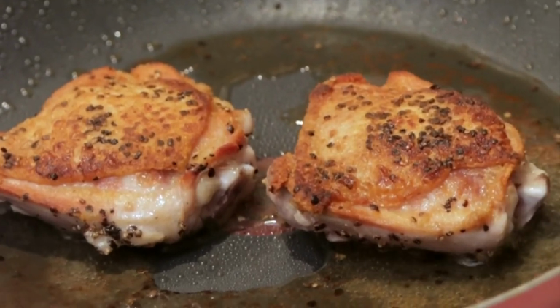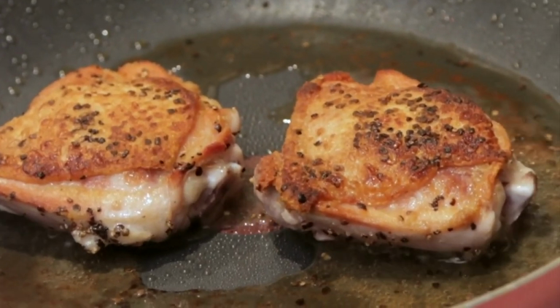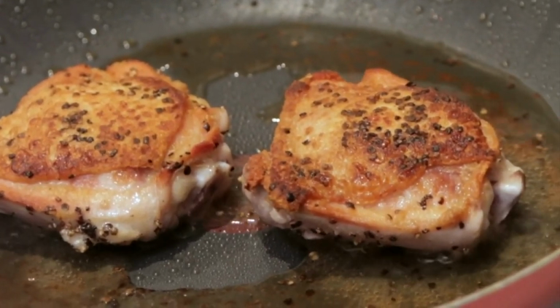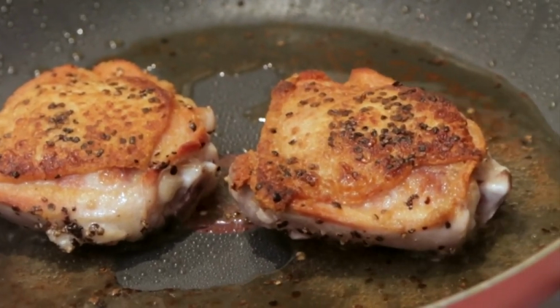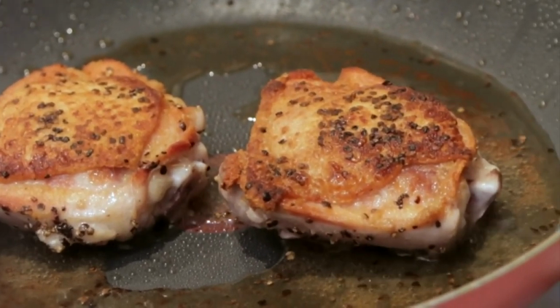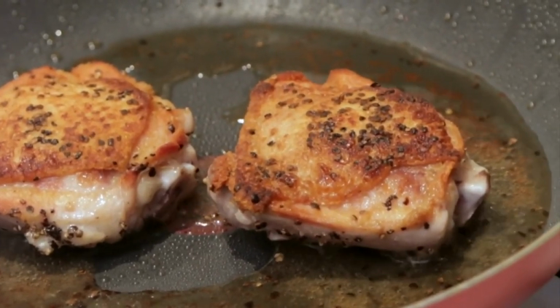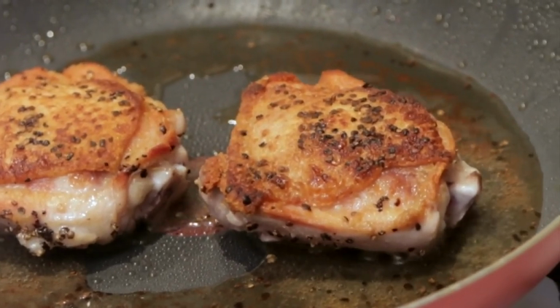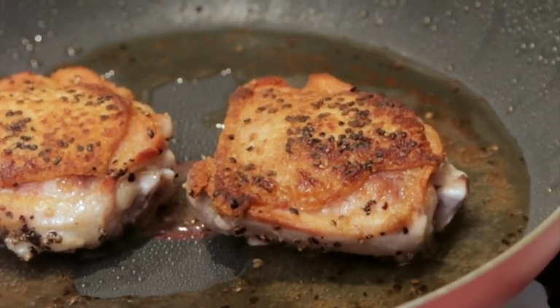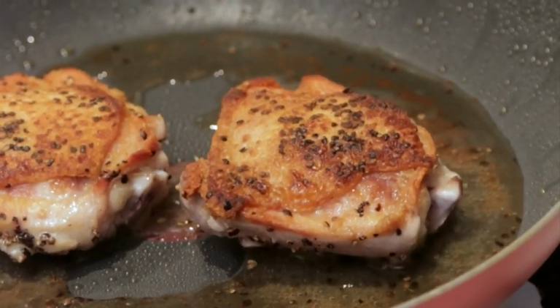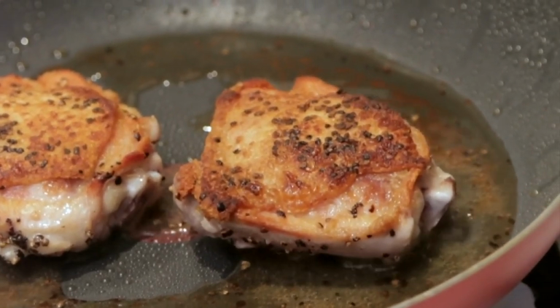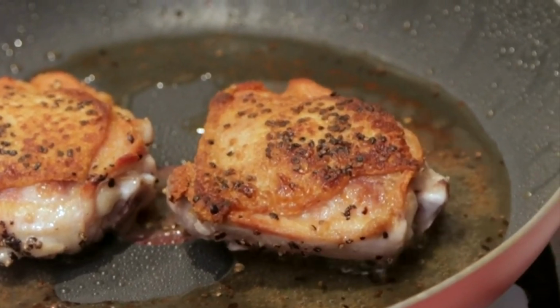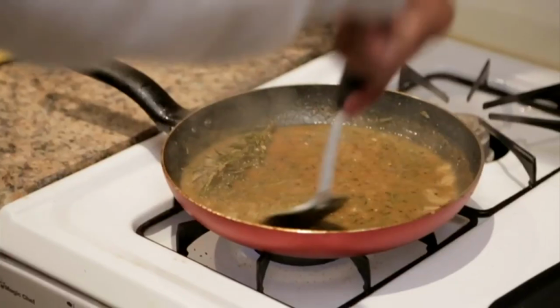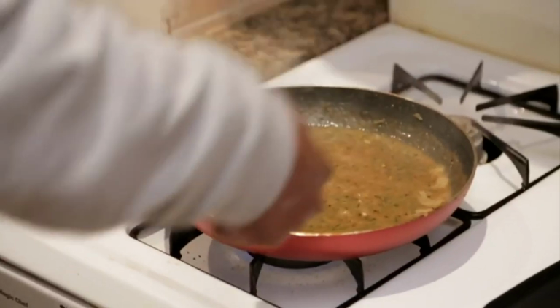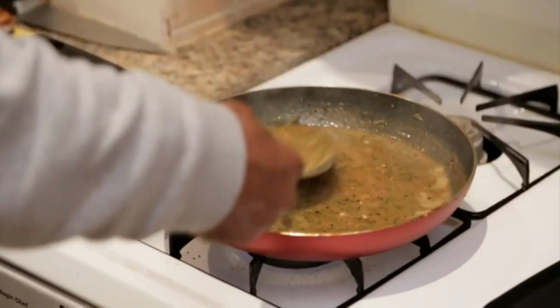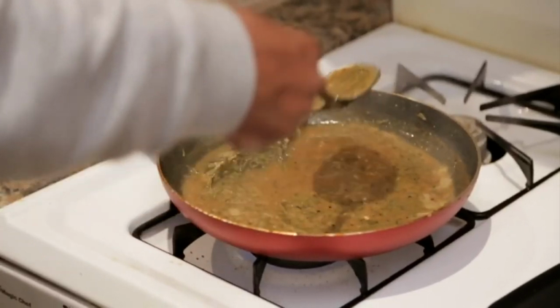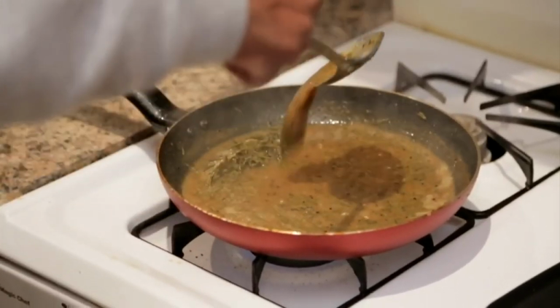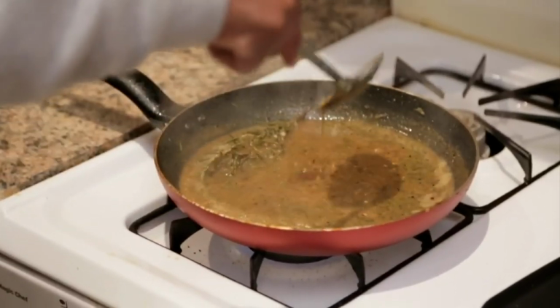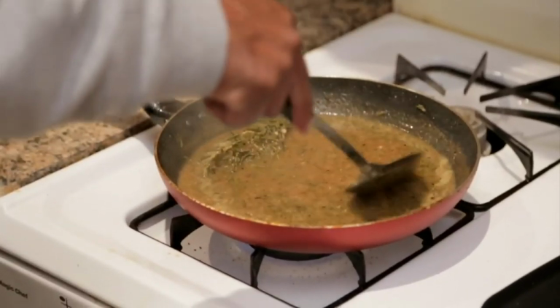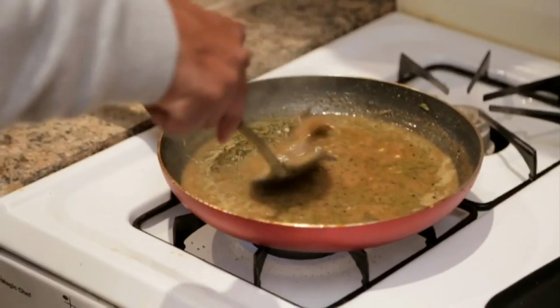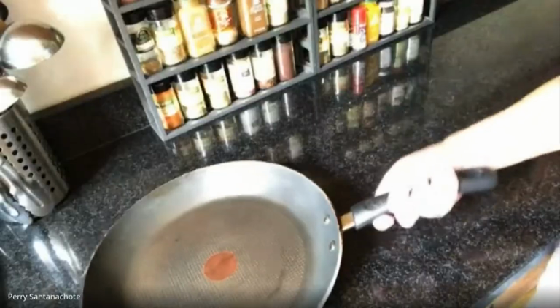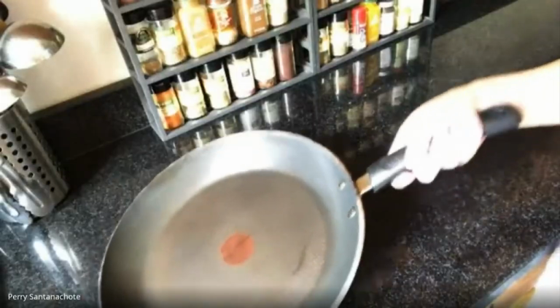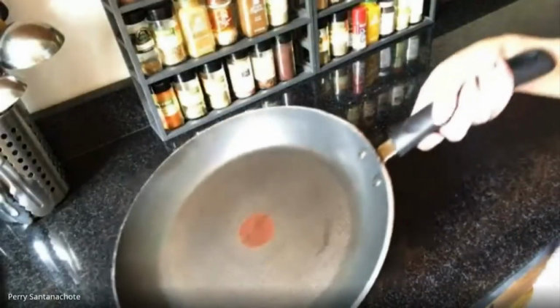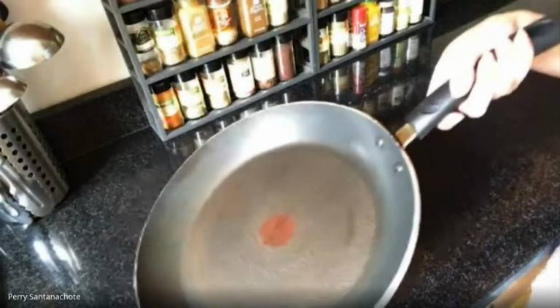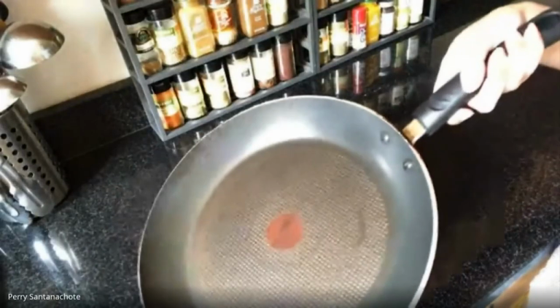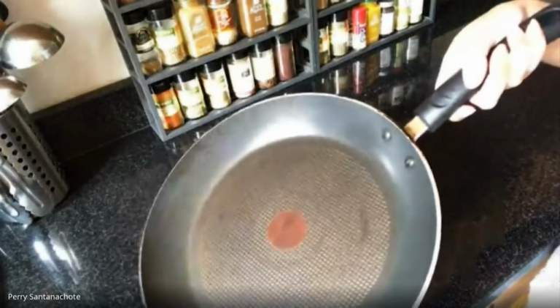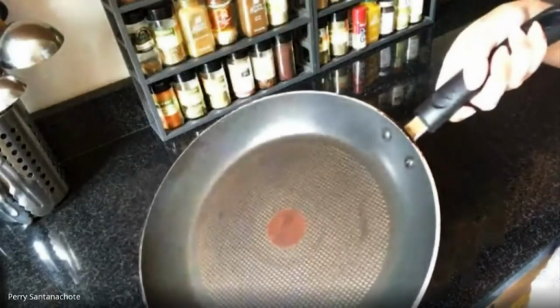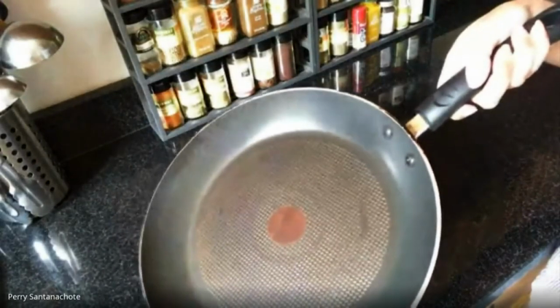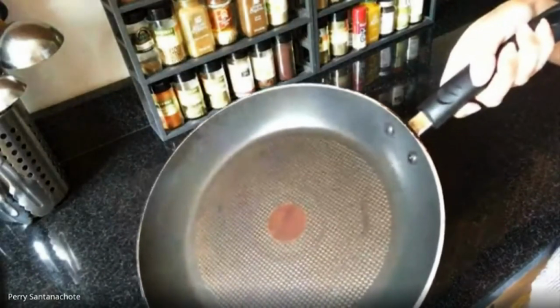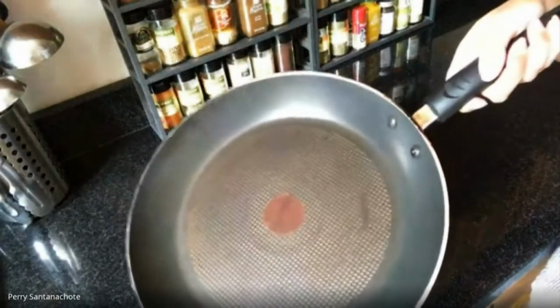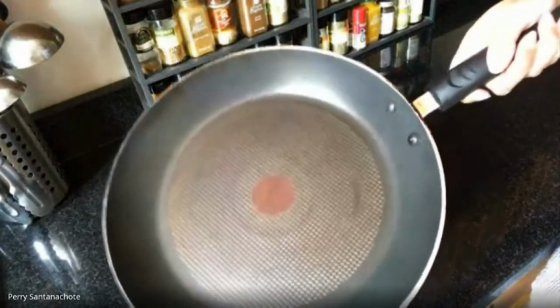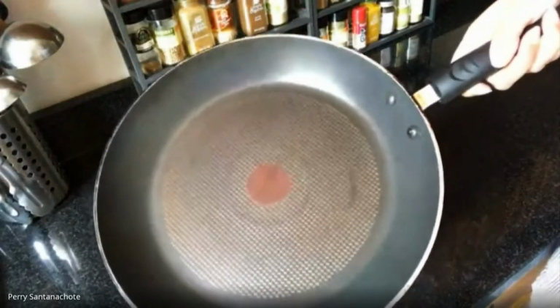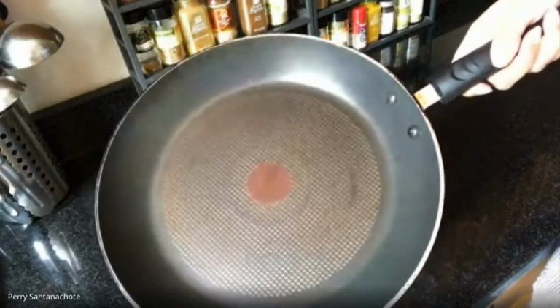Consumer Reports says you might be wasting money on cookware by wearing it out. Buildup can accumulate on the surface and damage it.